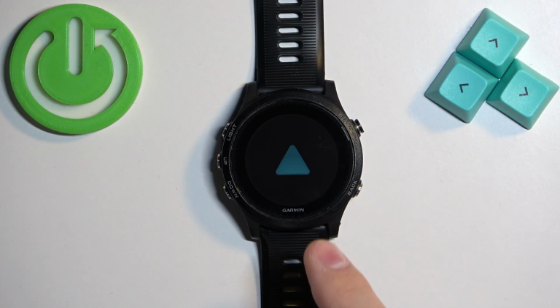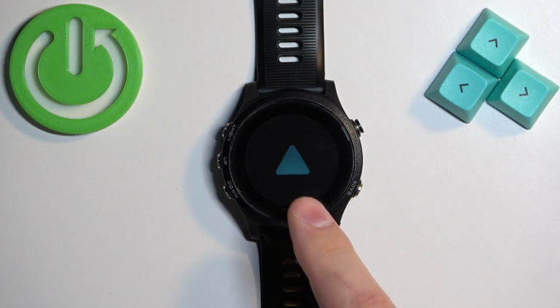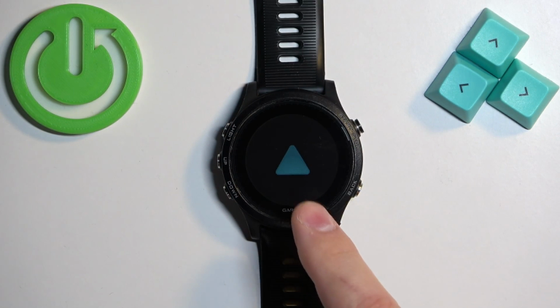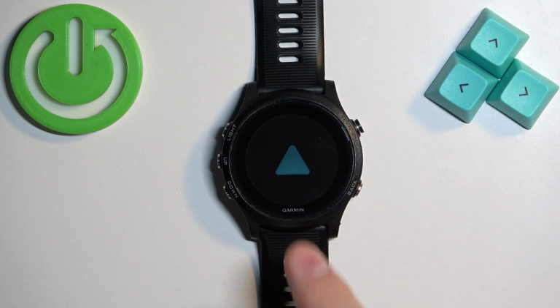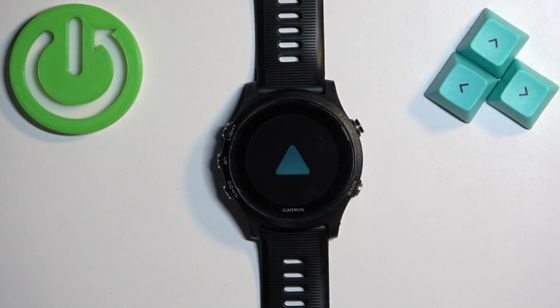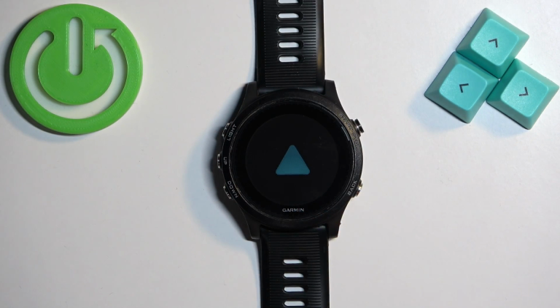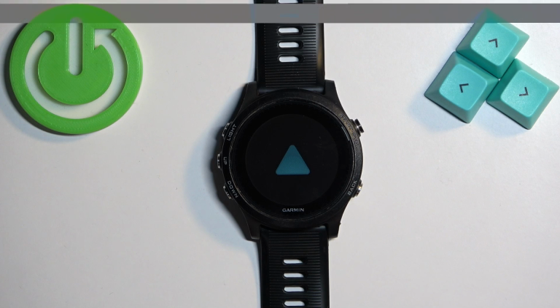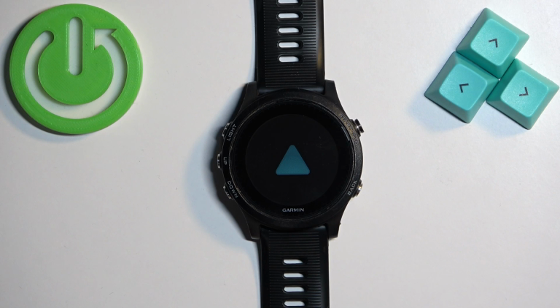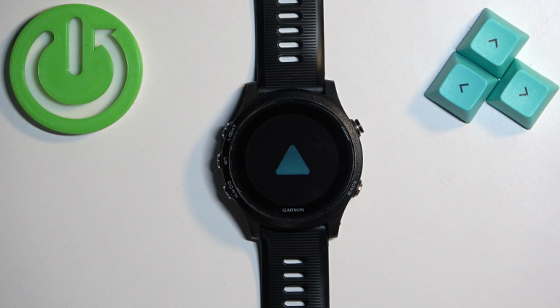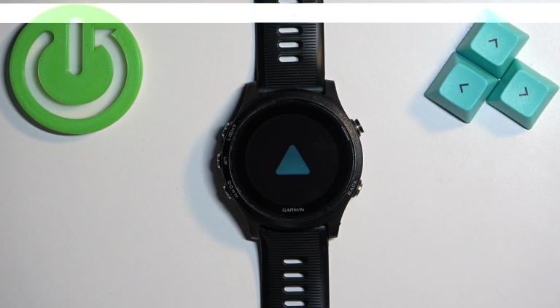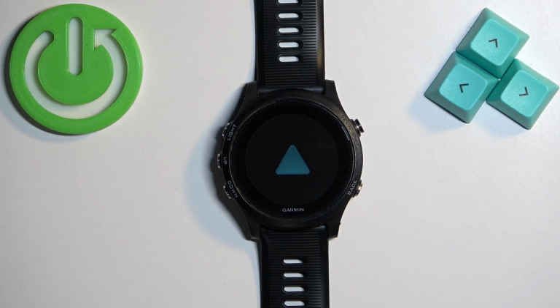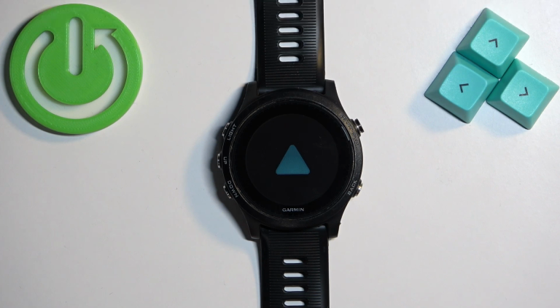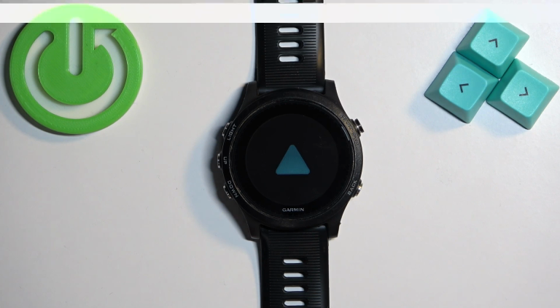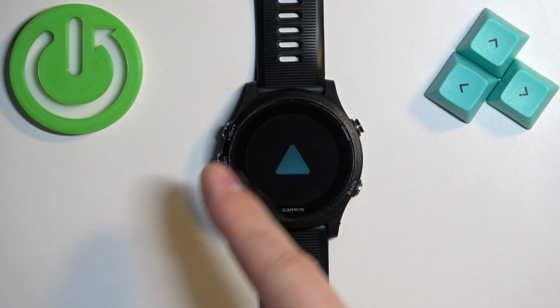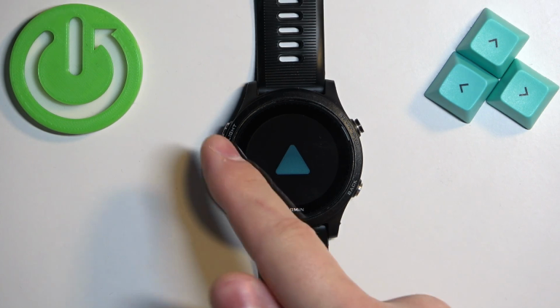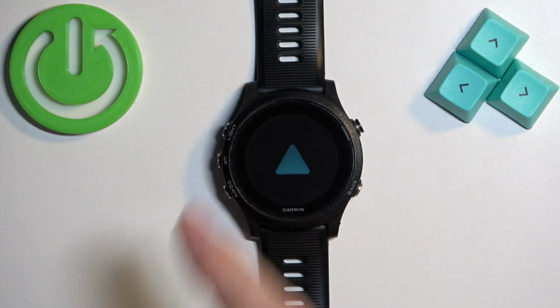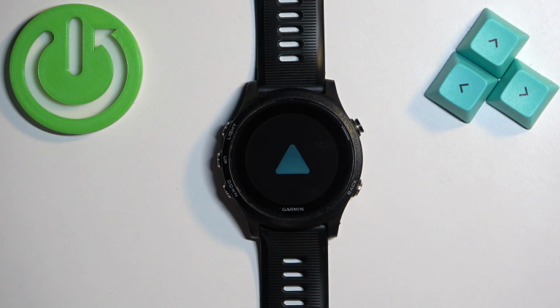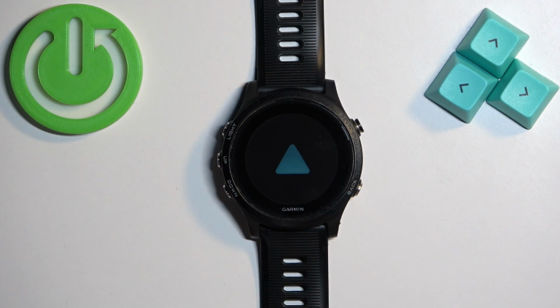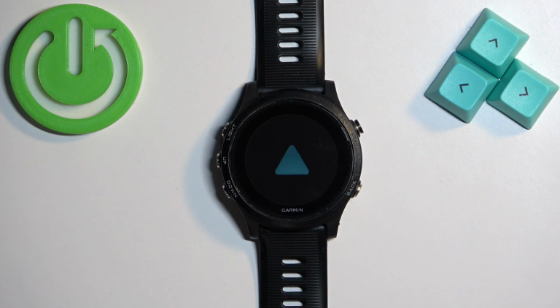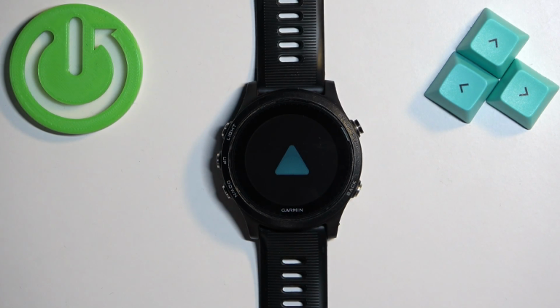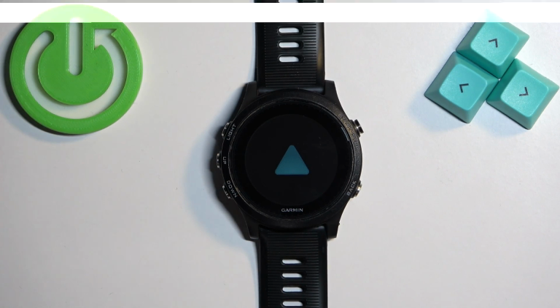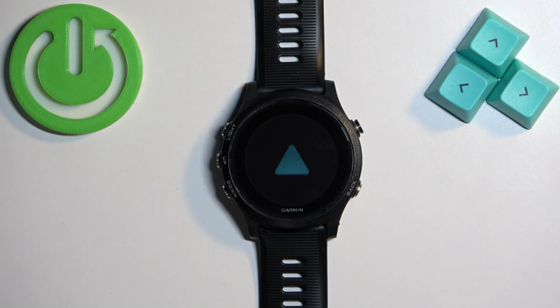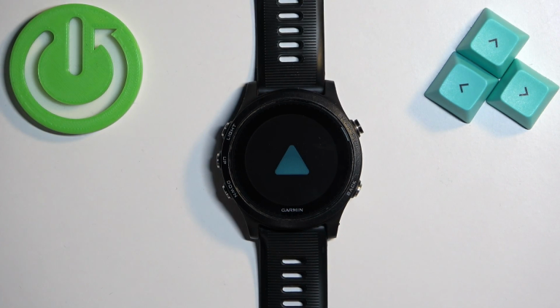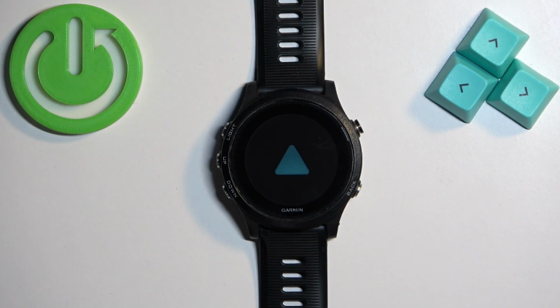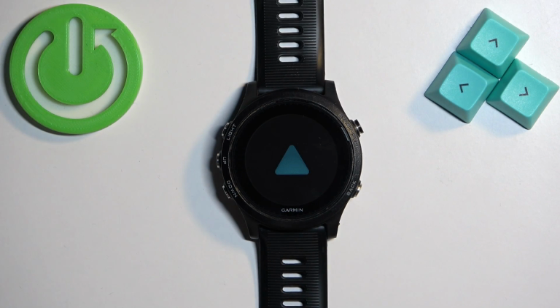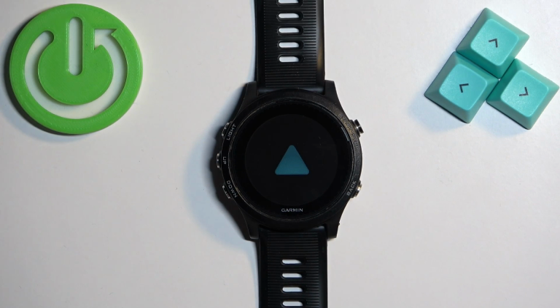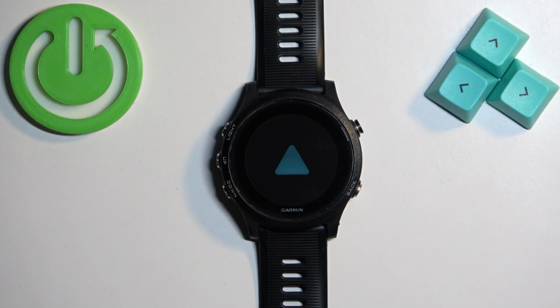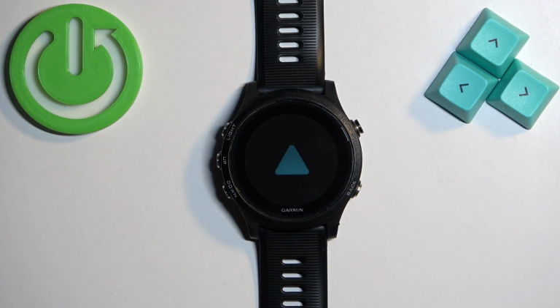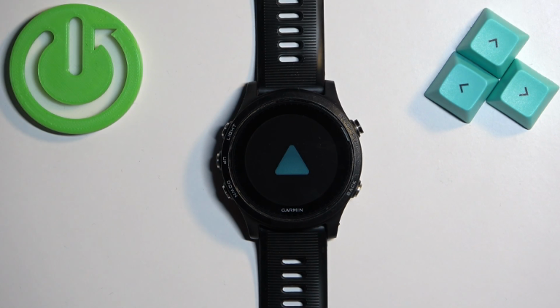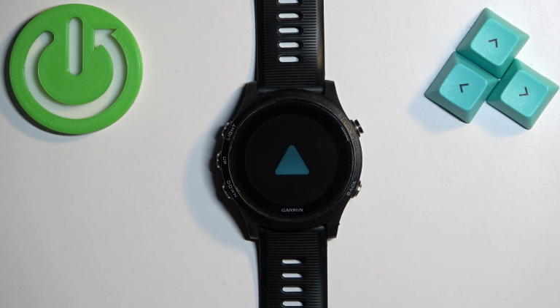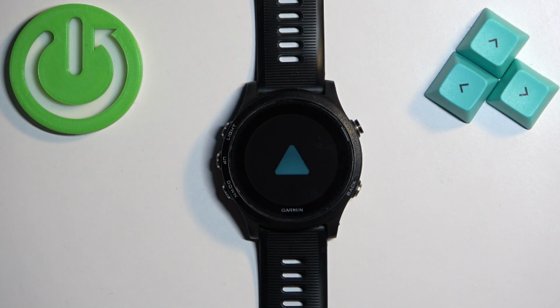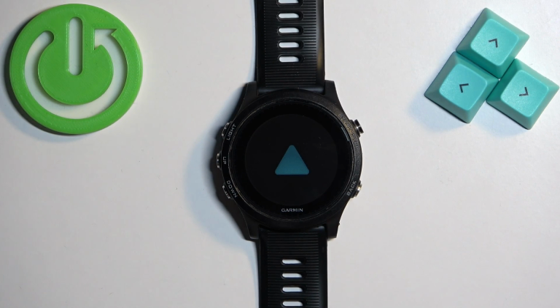You will see the Garmin logo. Once you see it, you can release the button and wait until the watch is done booting into the system.